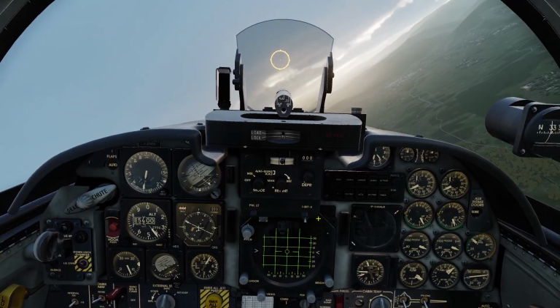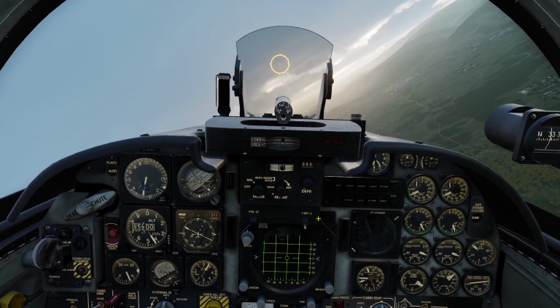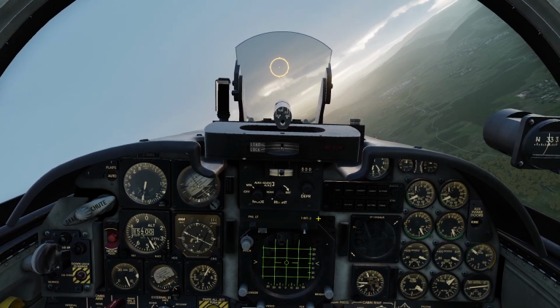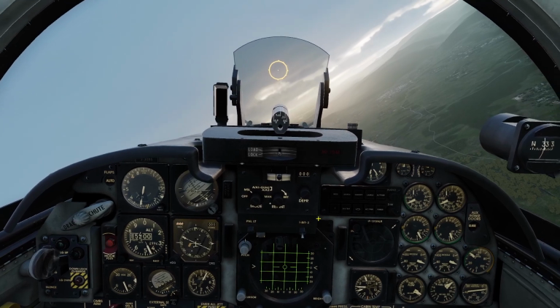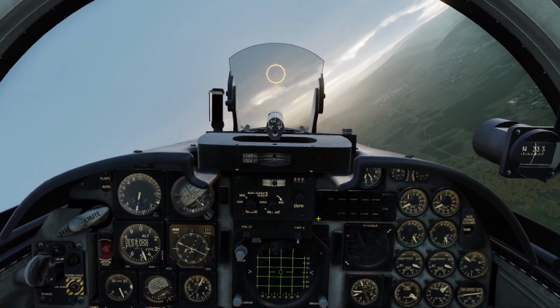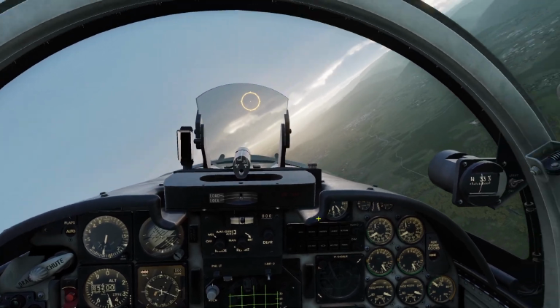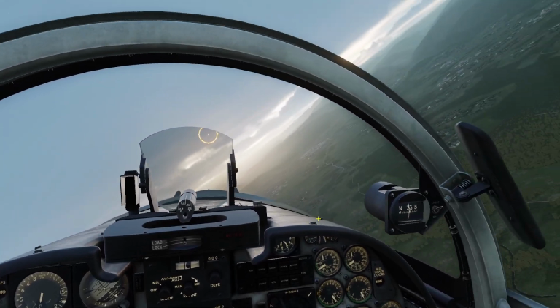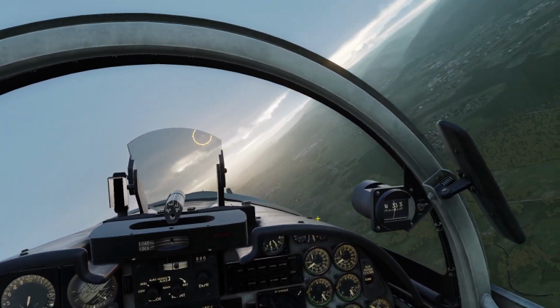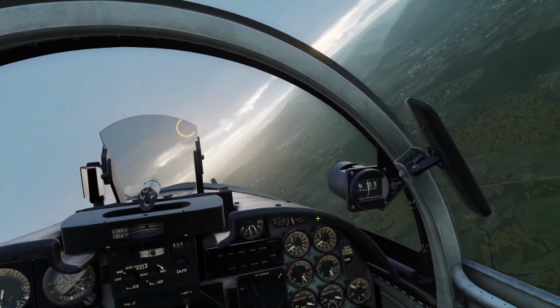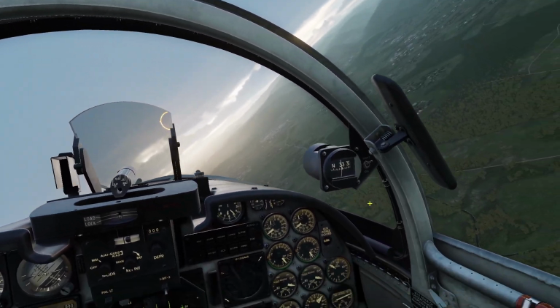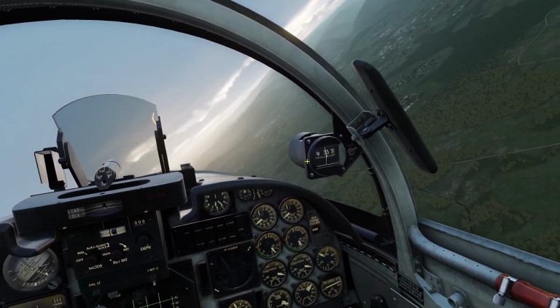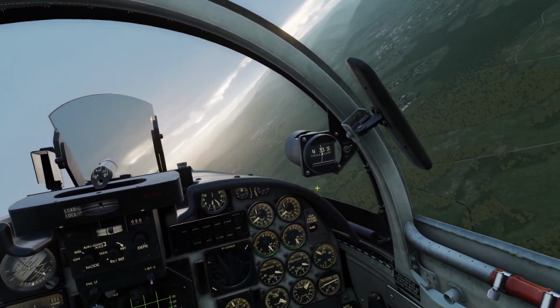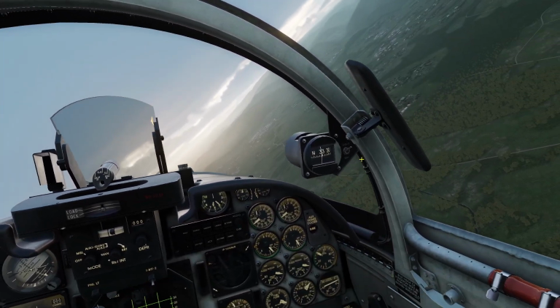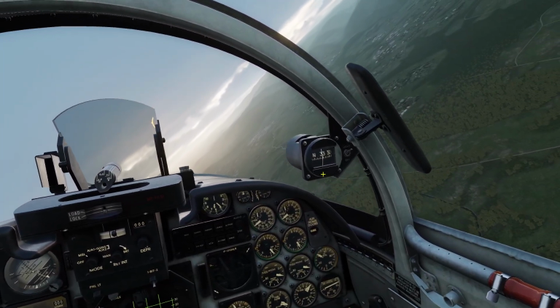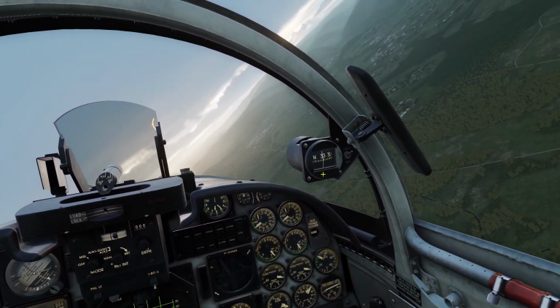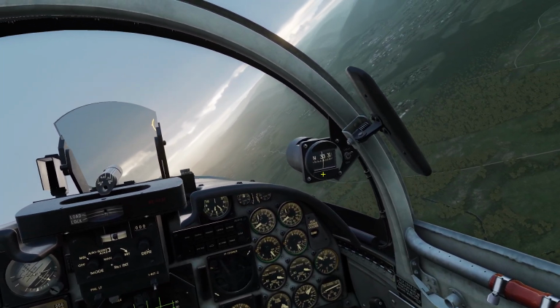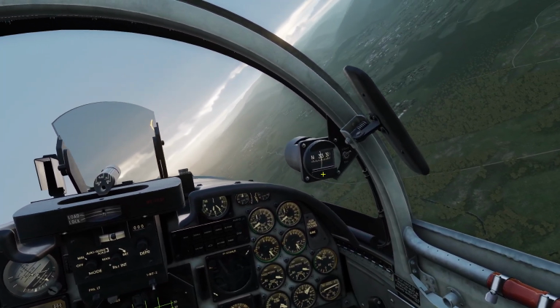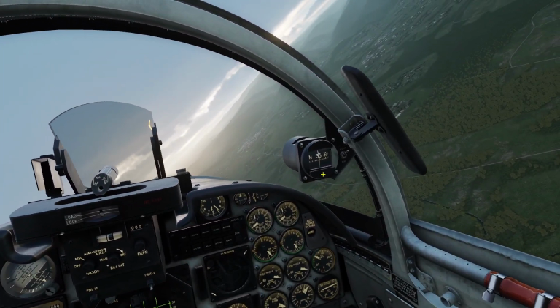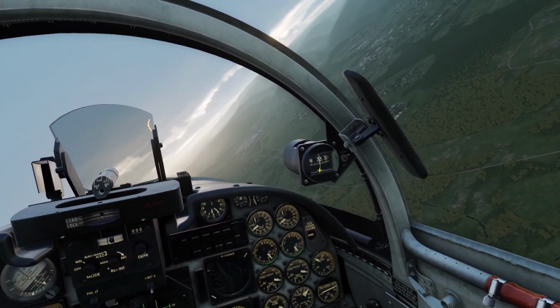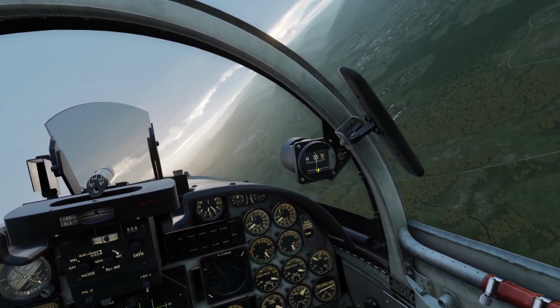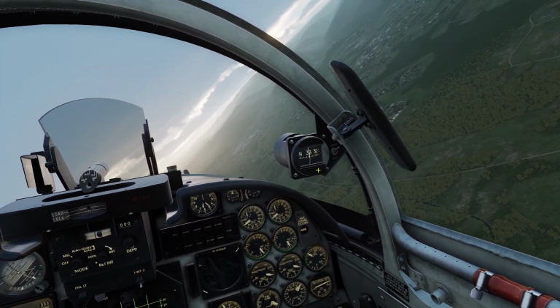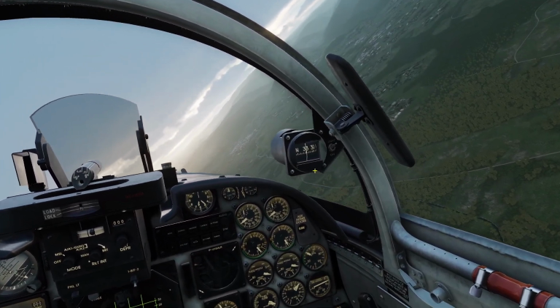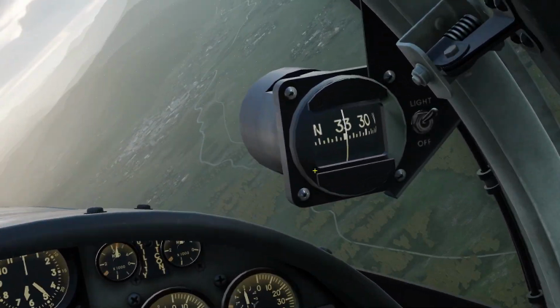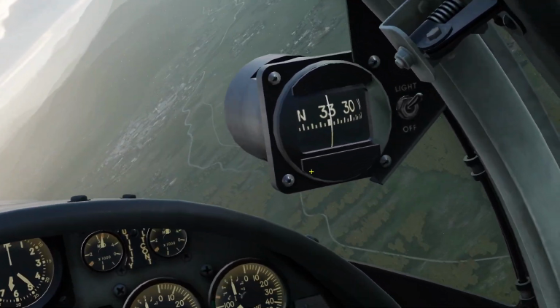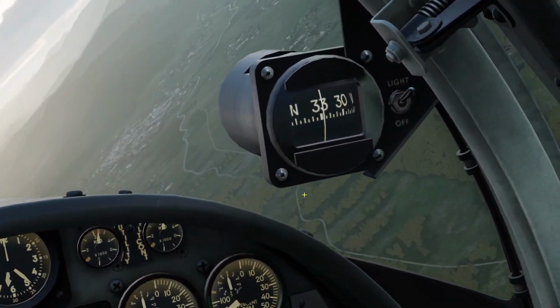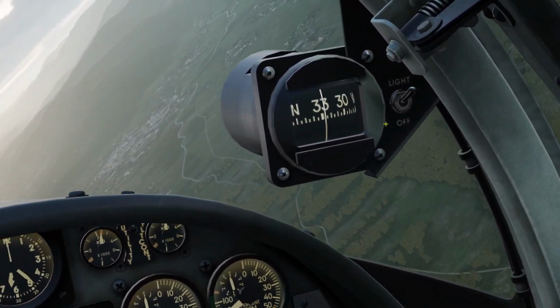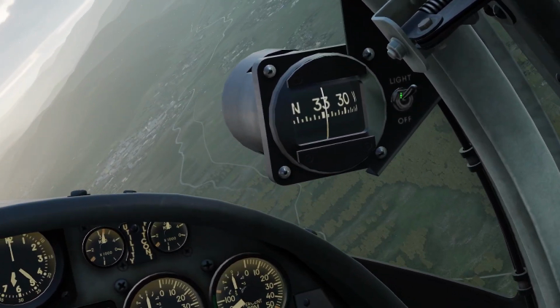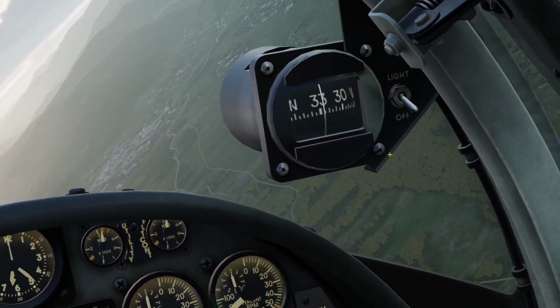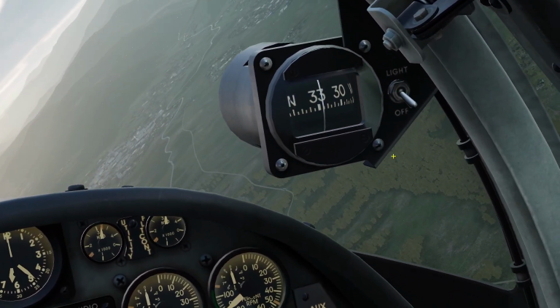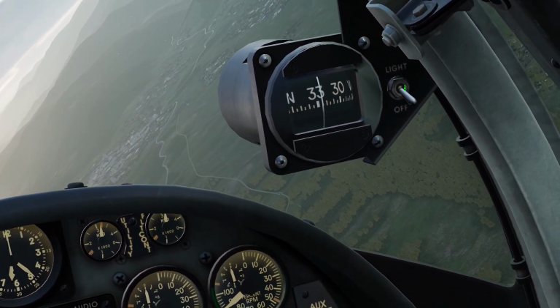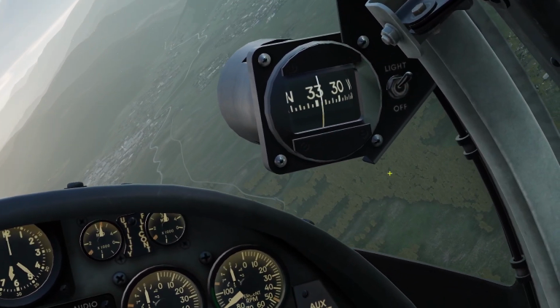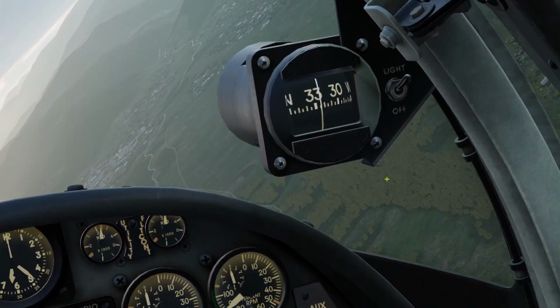Next we'll go over the compass. This is just a regular compass, and there's a light you can turn on and off.